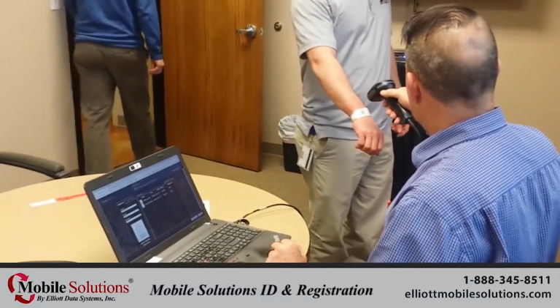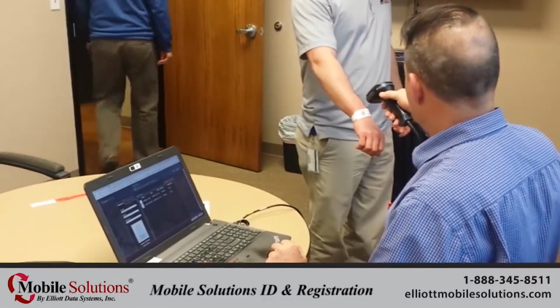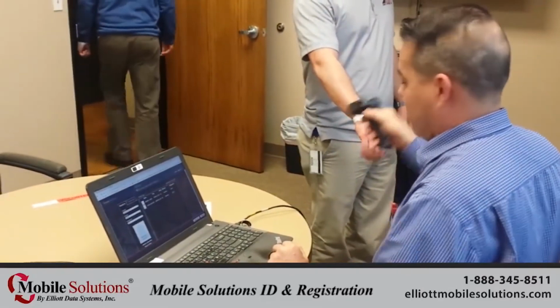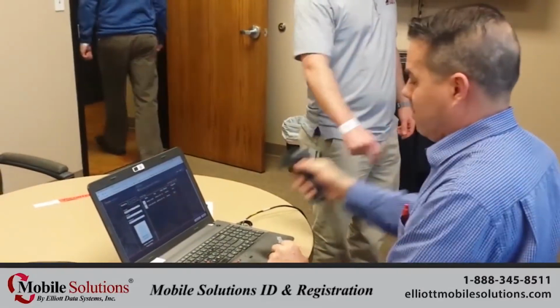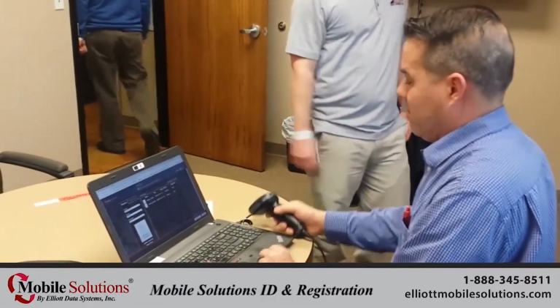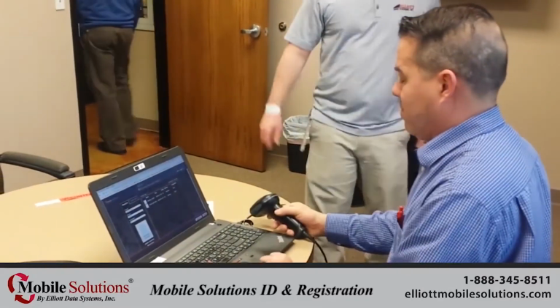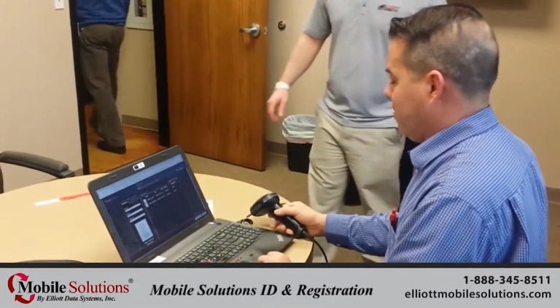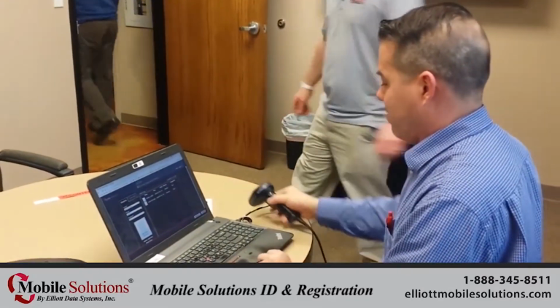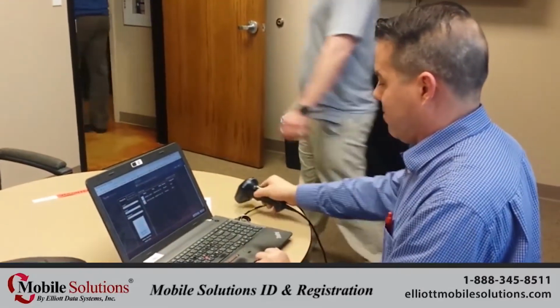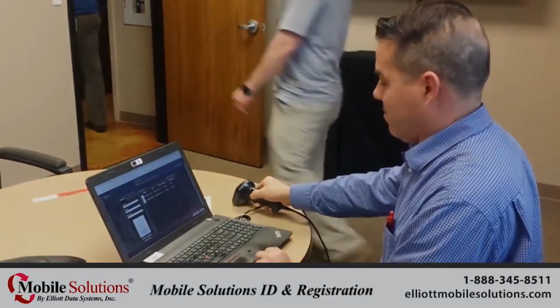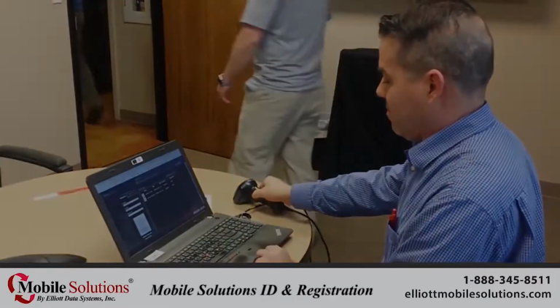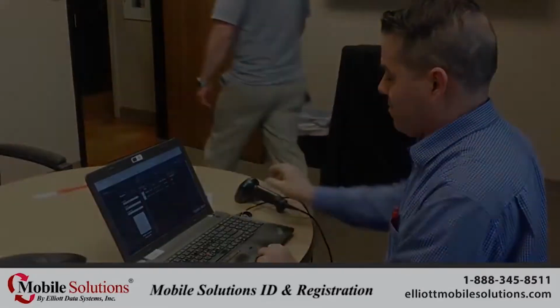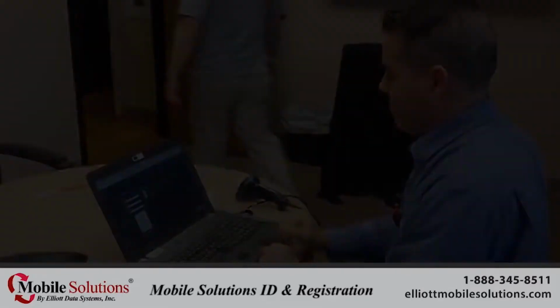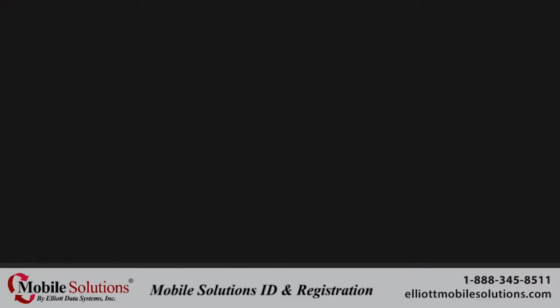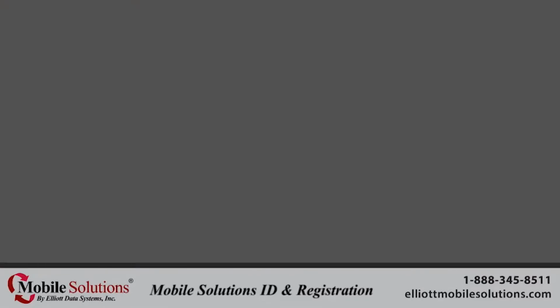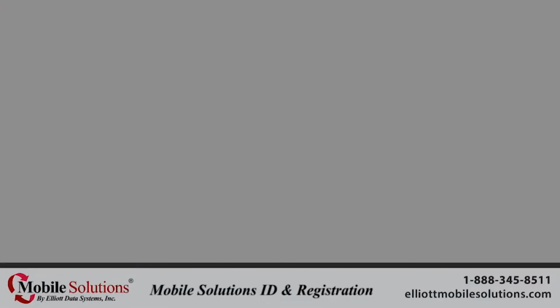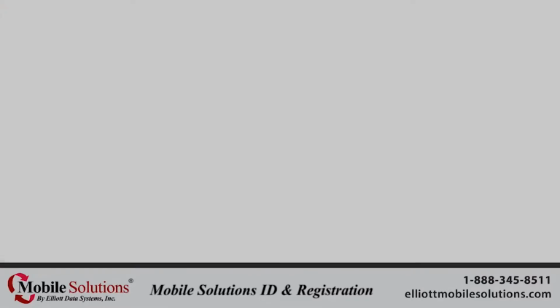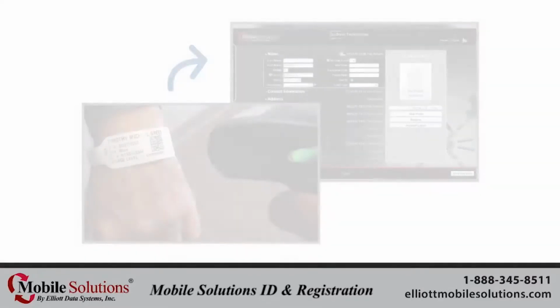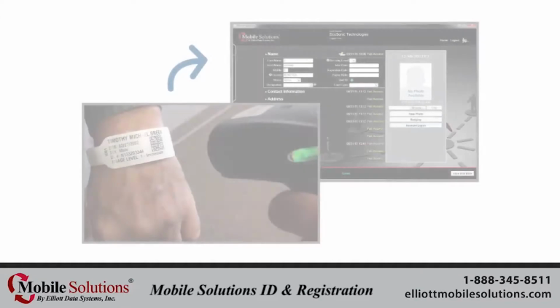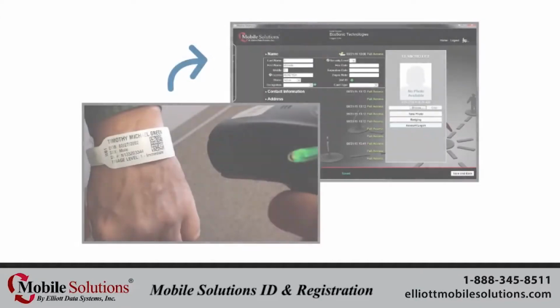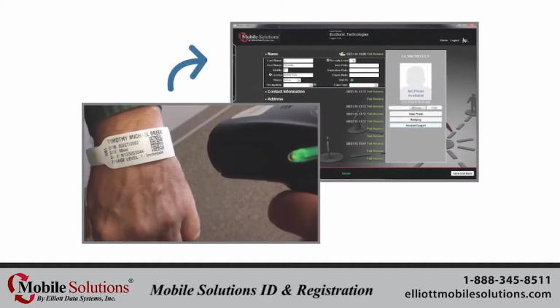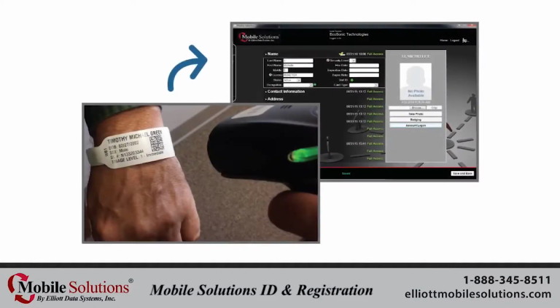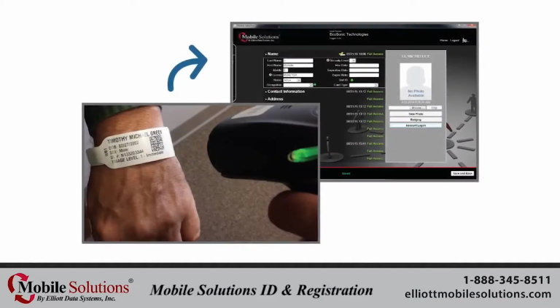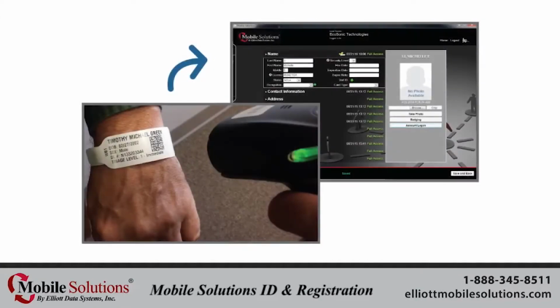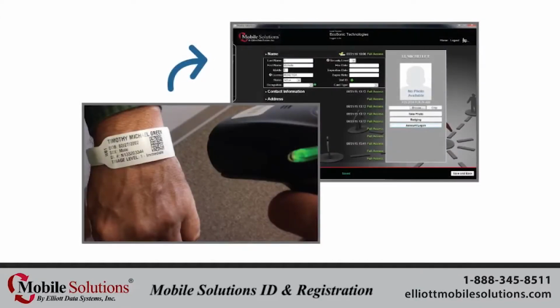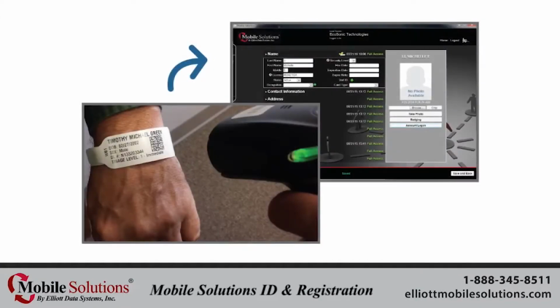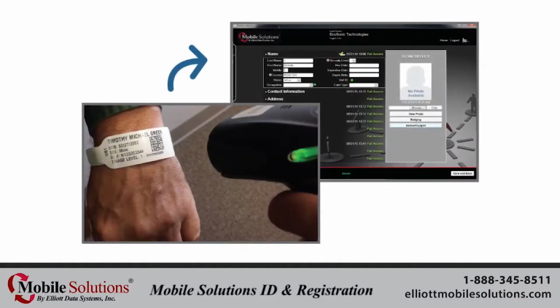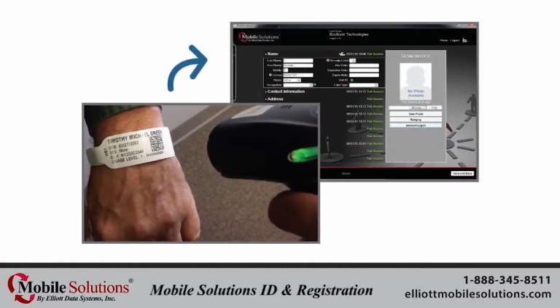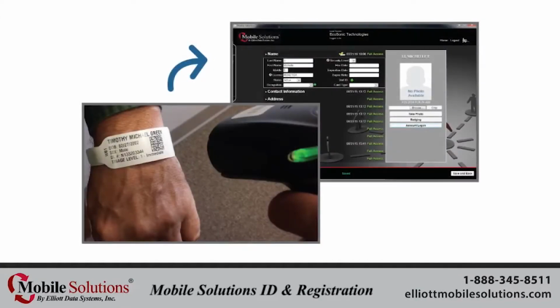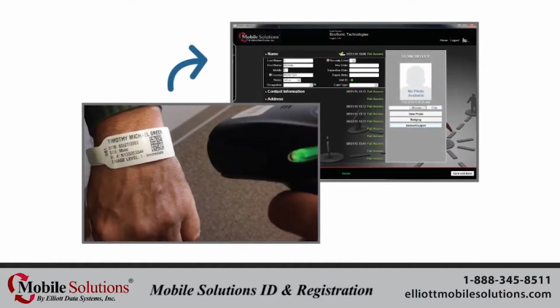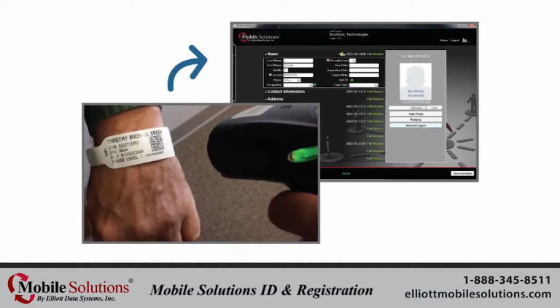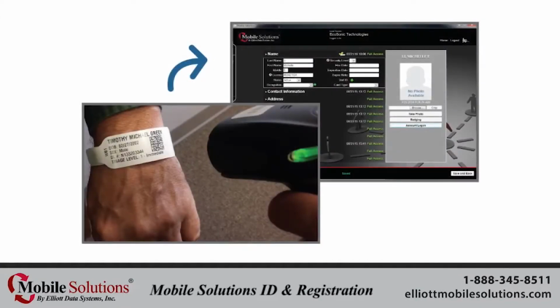Once registered, users may create assignments and track participants' location and activity throughout the event using the Emergency Event Manager solution.